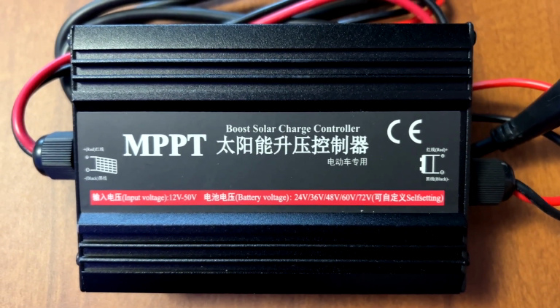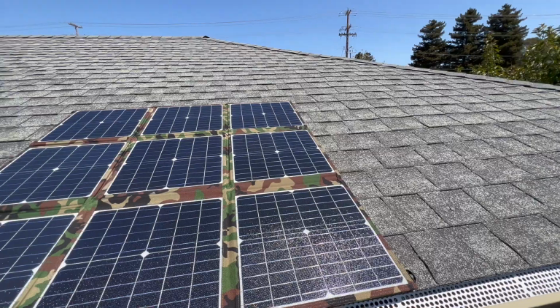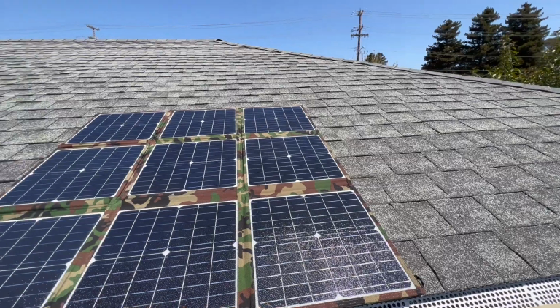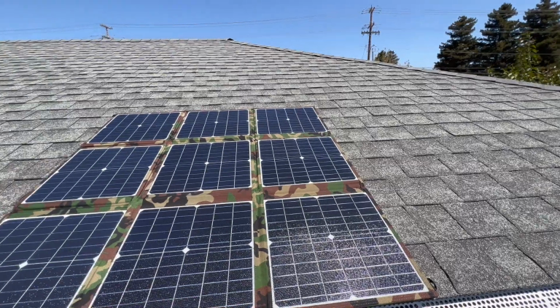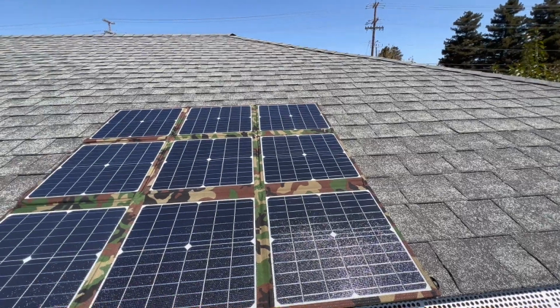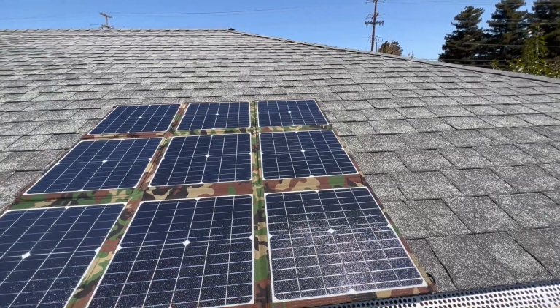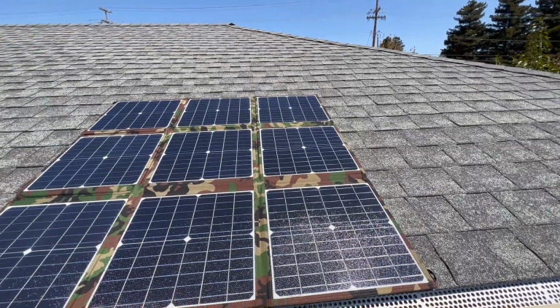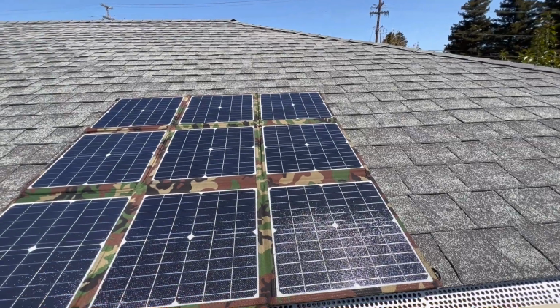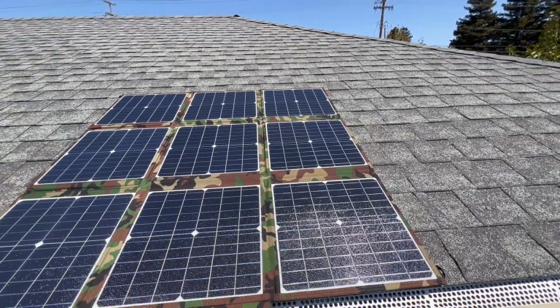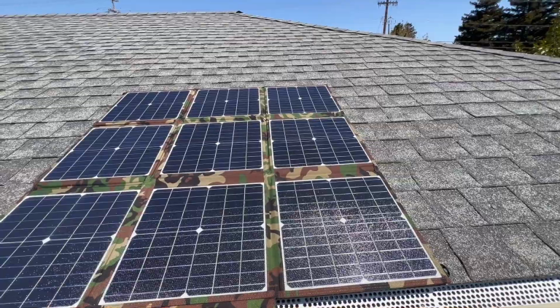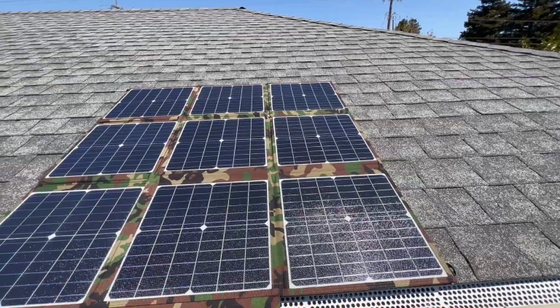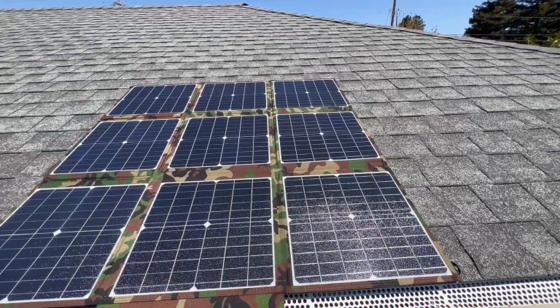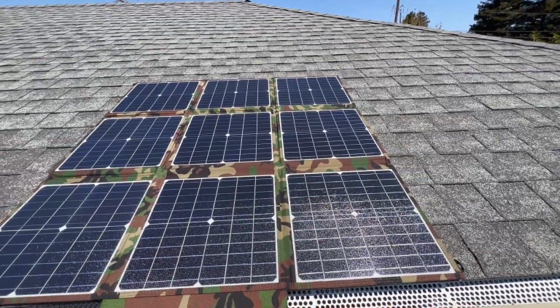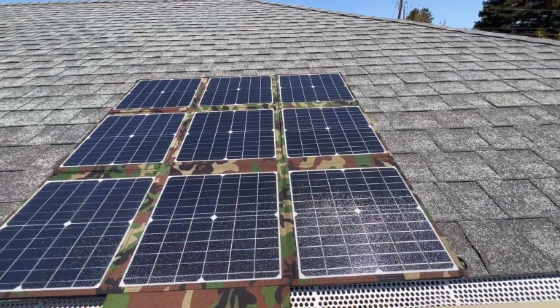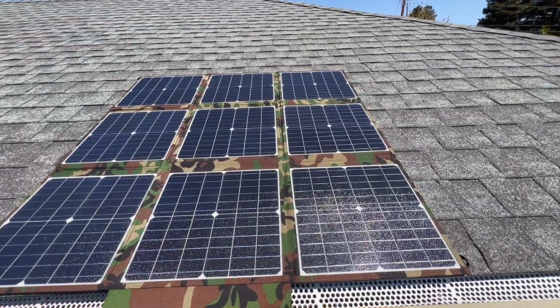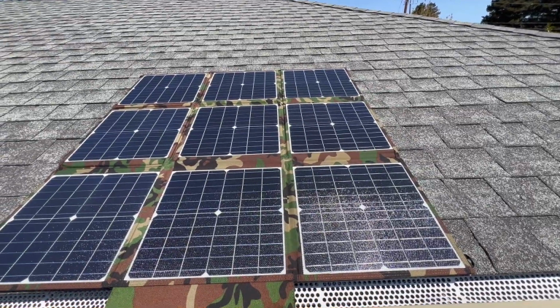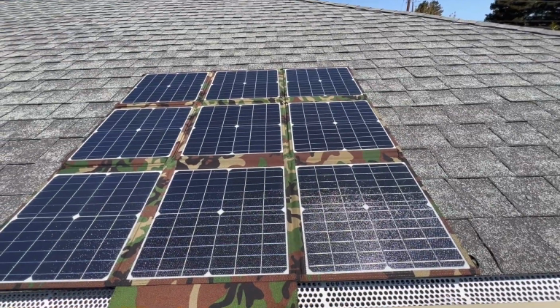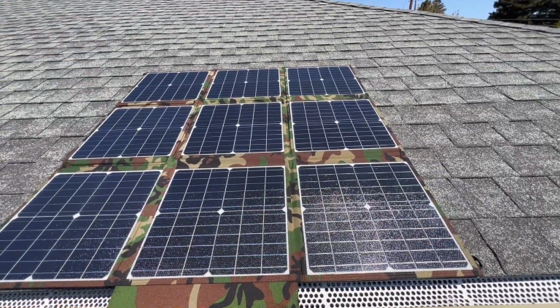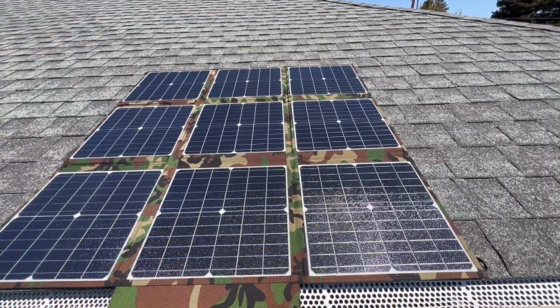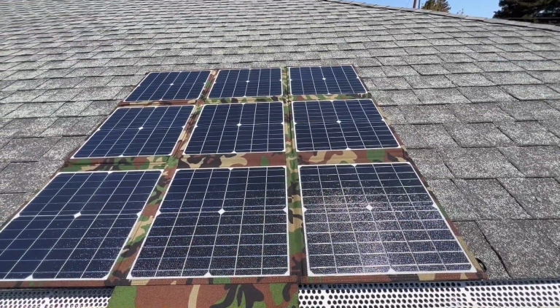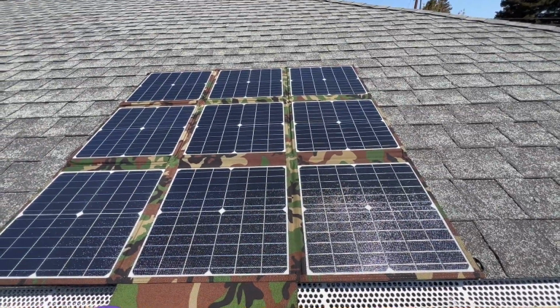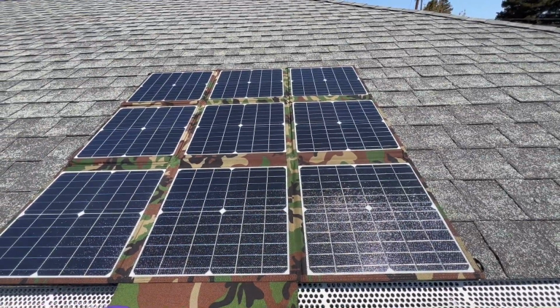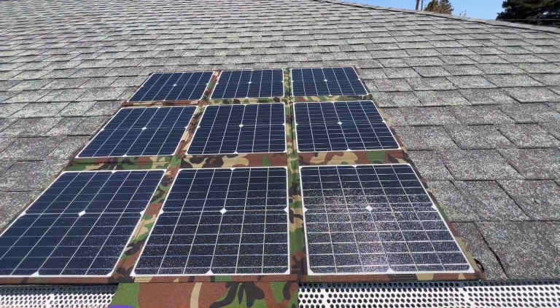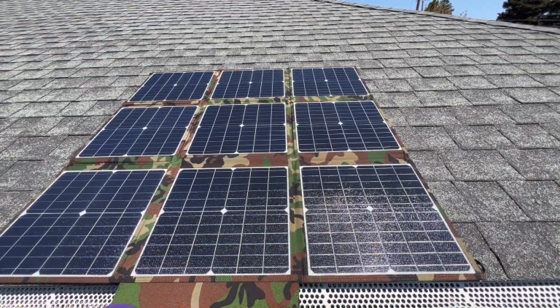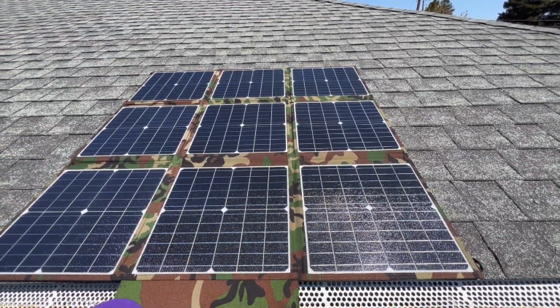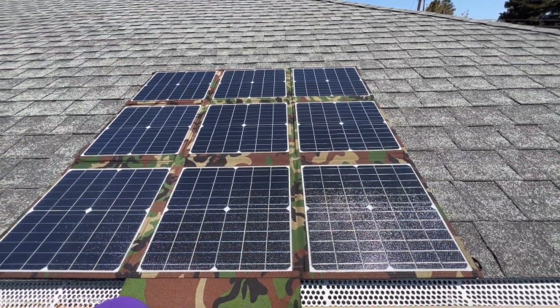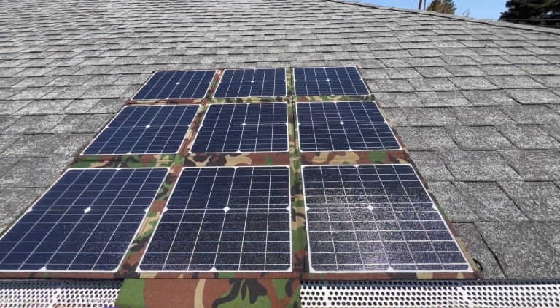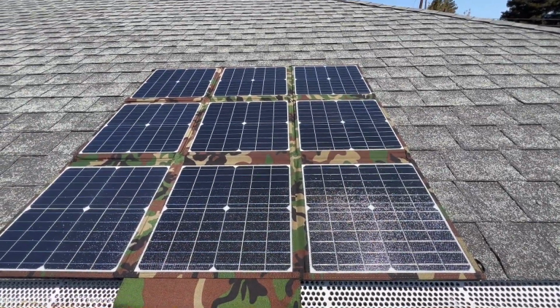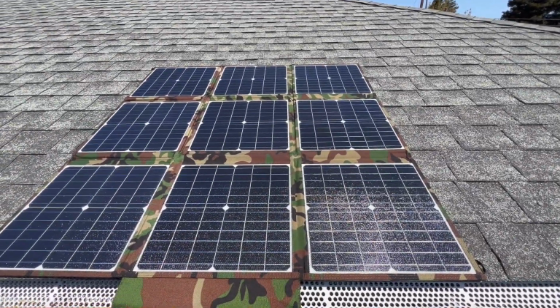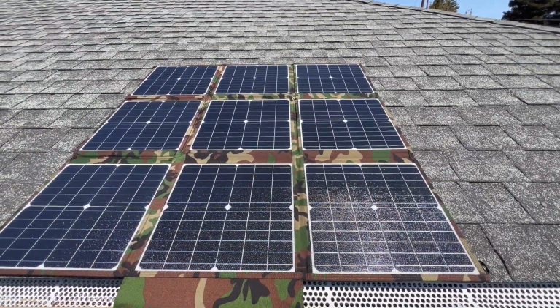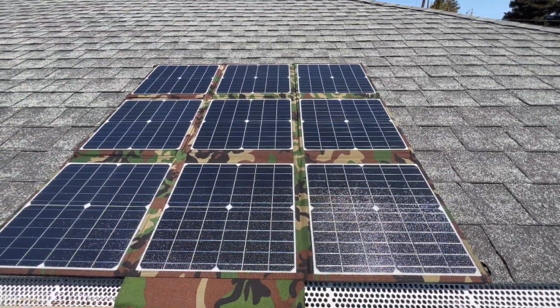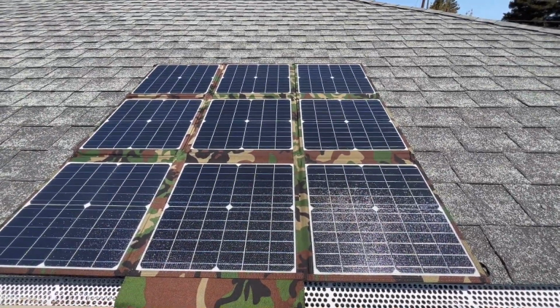So this is the solar panel unfolded and I'm going to set the solar panel up on my roof to maximize the sun exposure today.